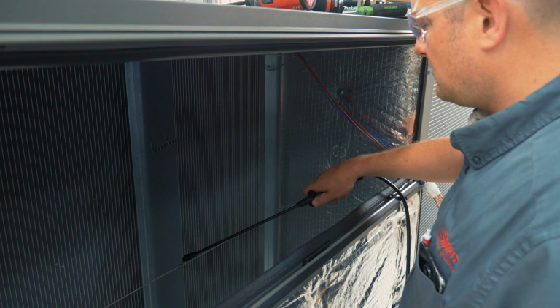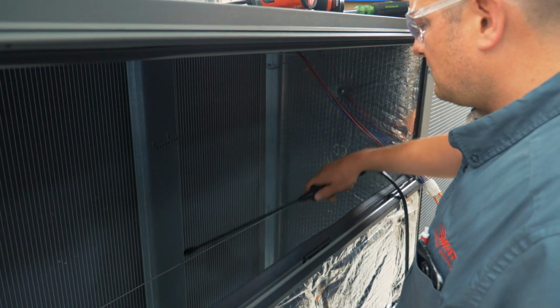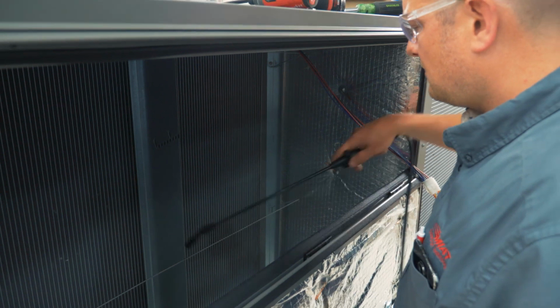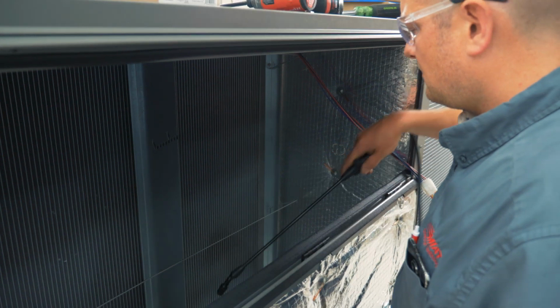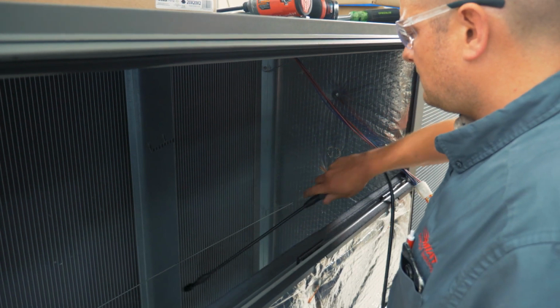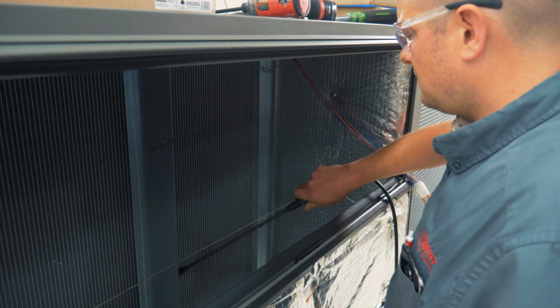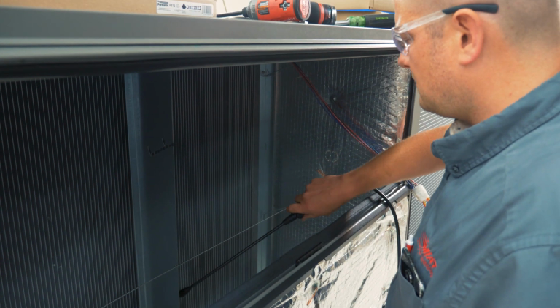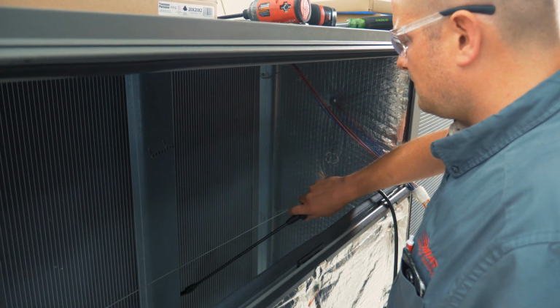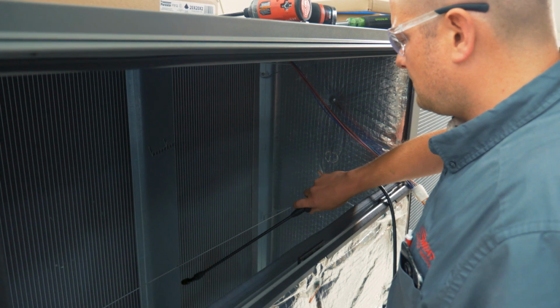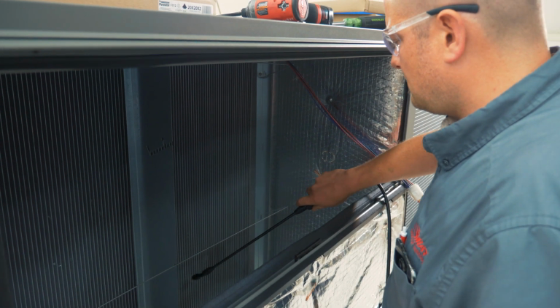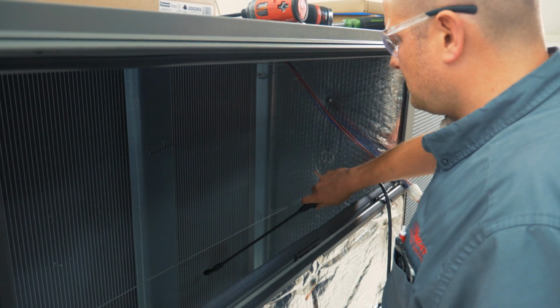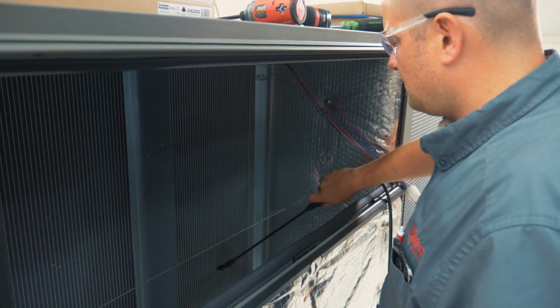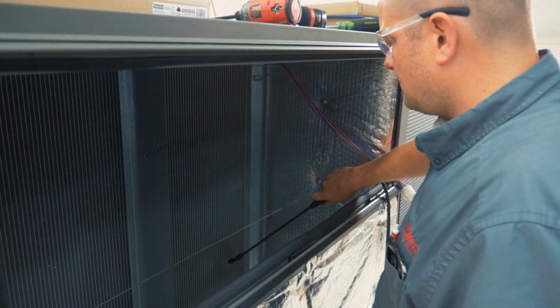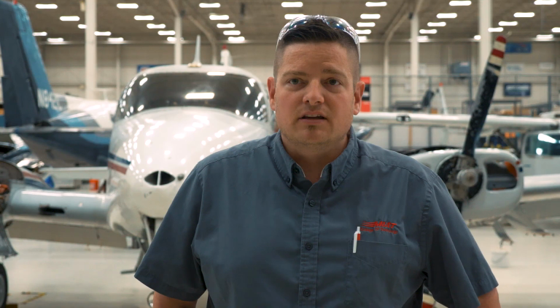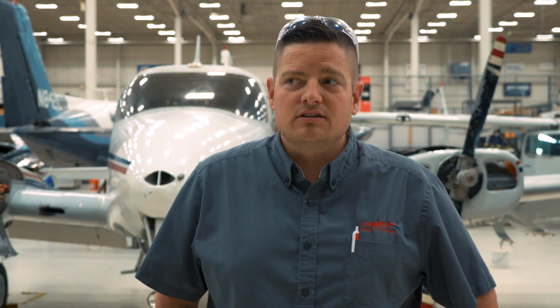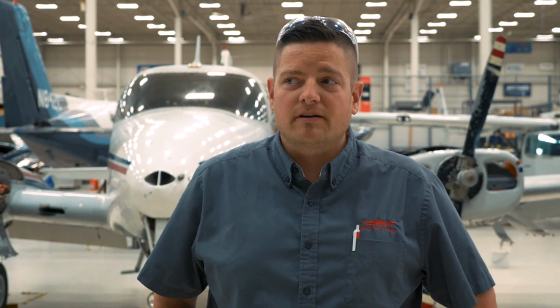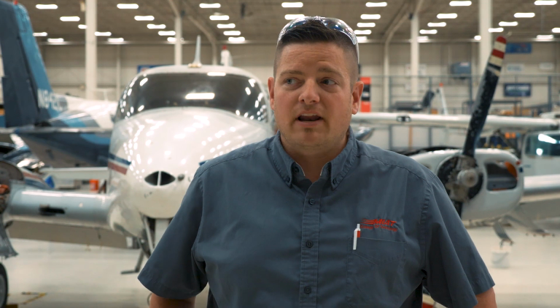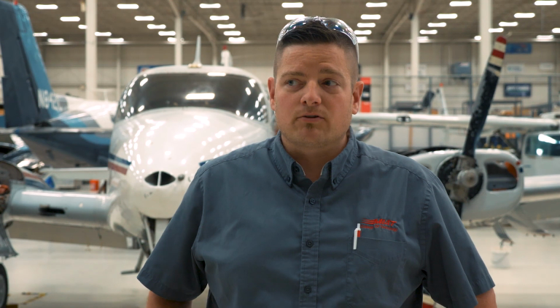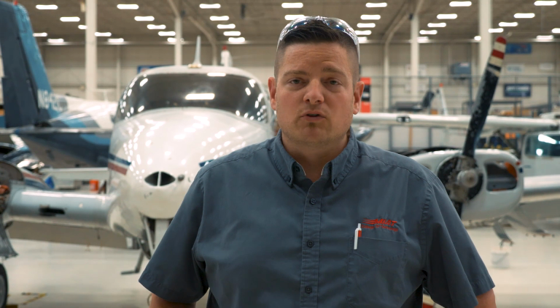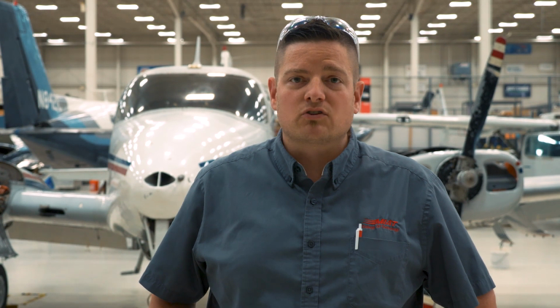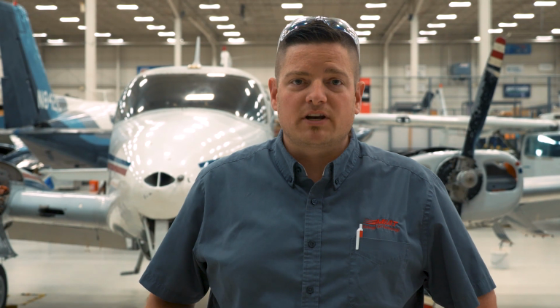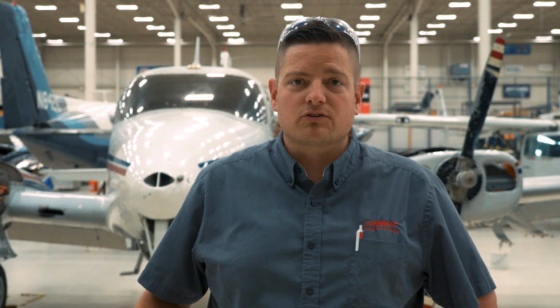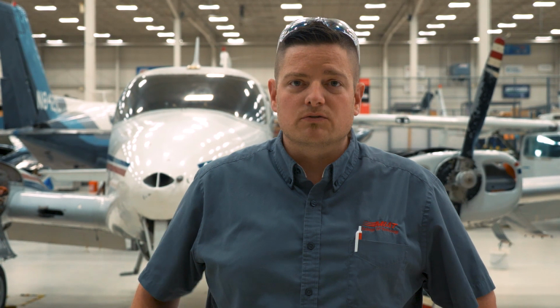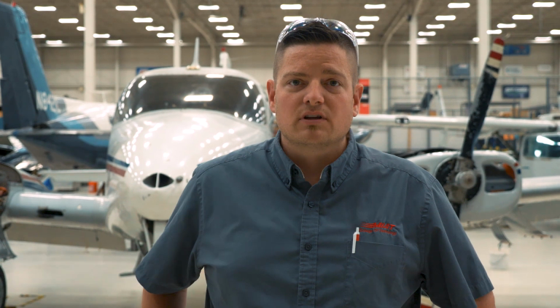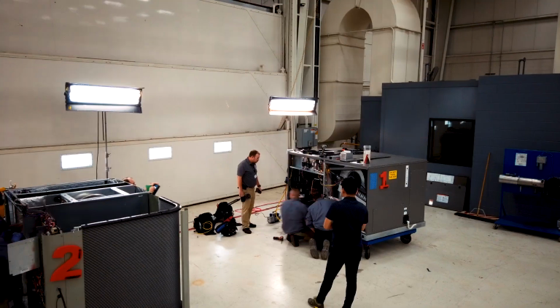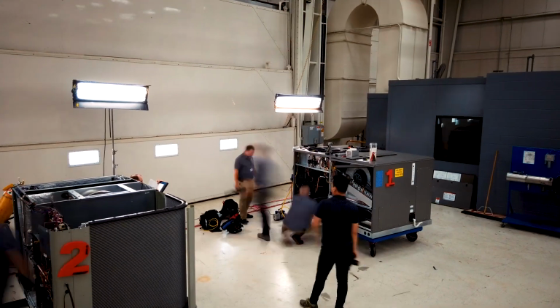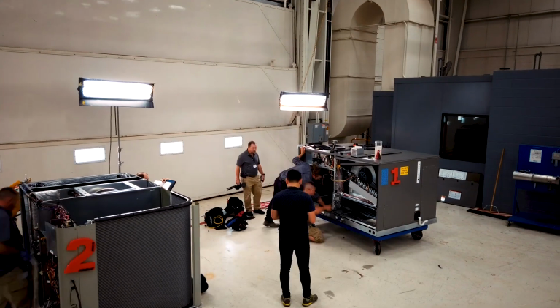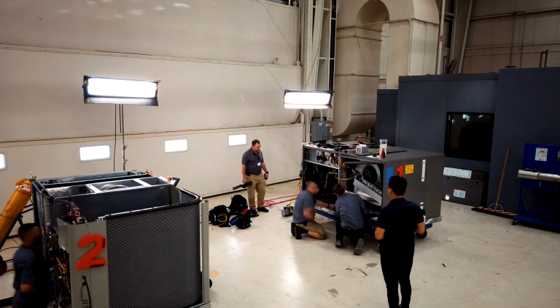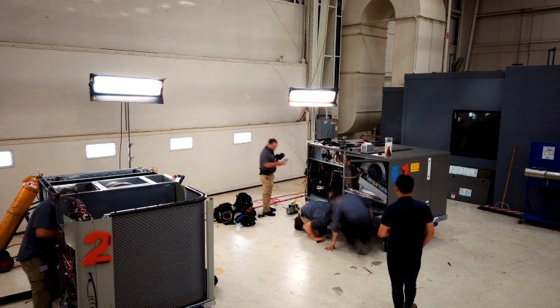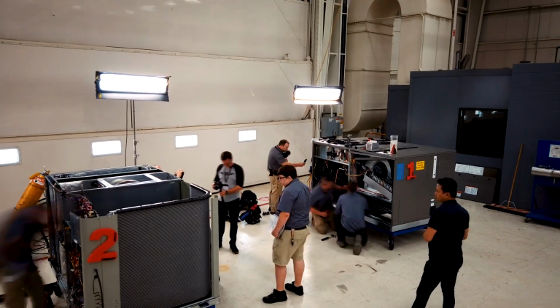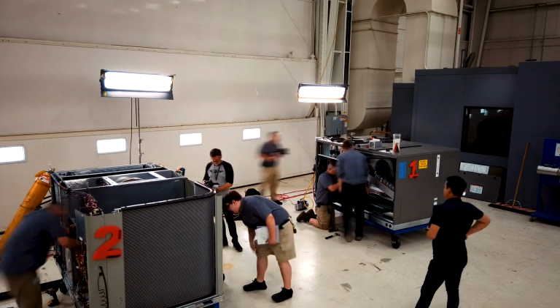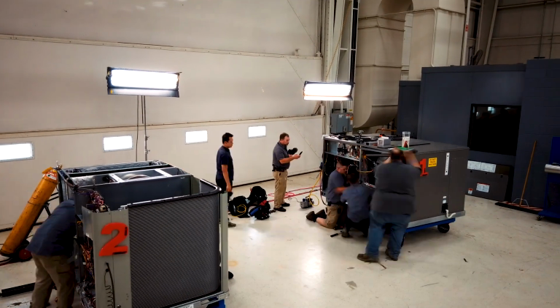Unit number one was a lot easier. It had hinges — you didn't have to remove so many screws. It cut your time in half.